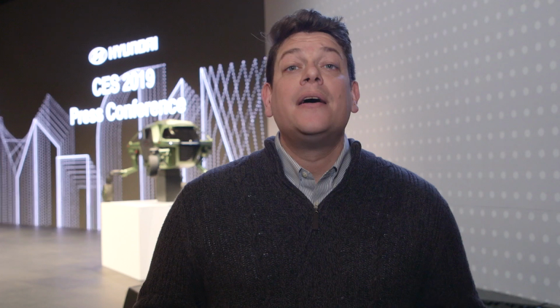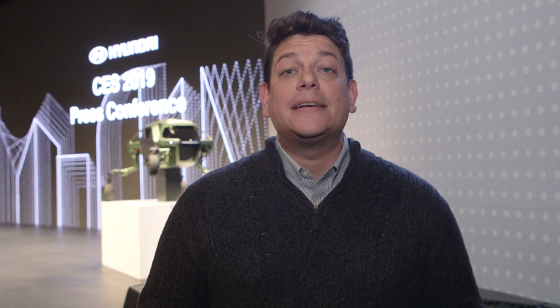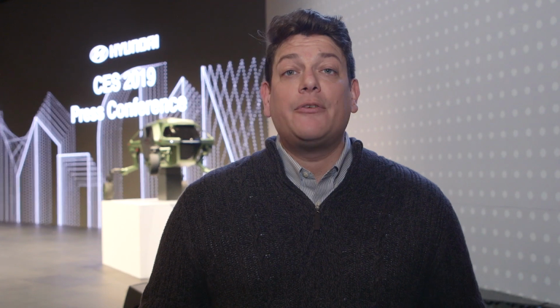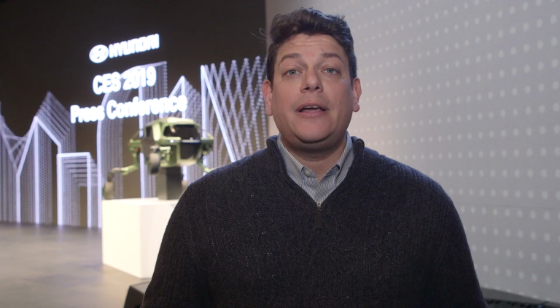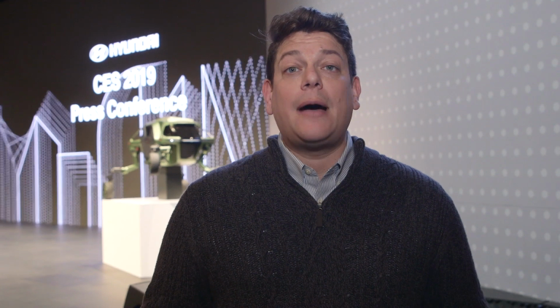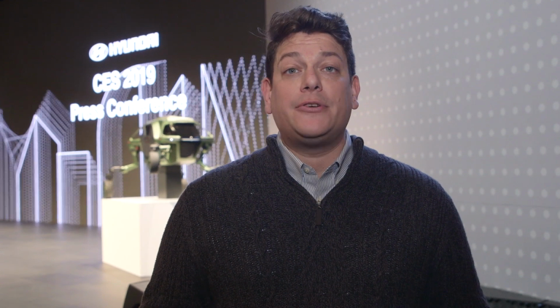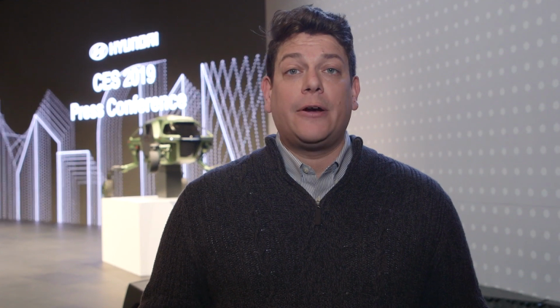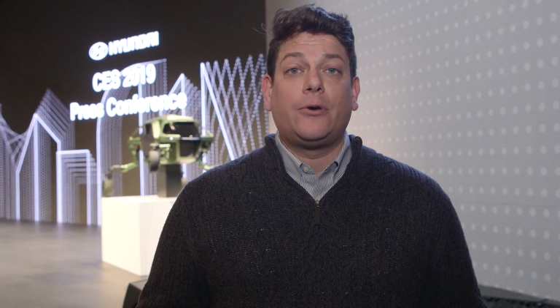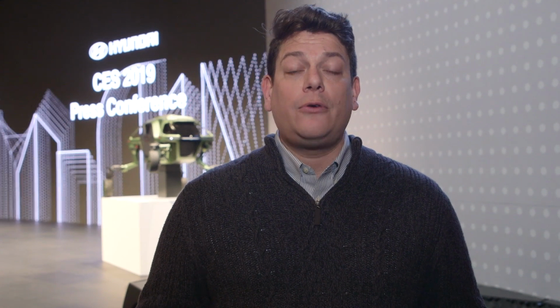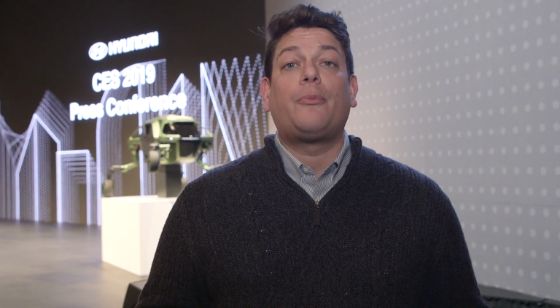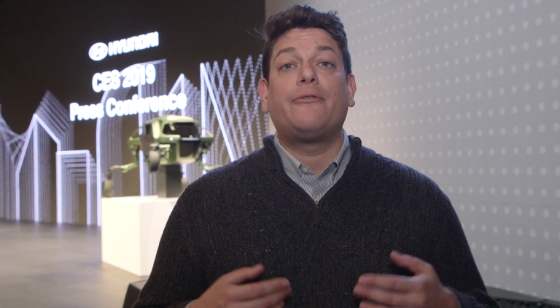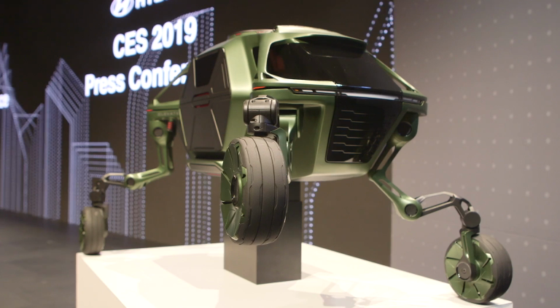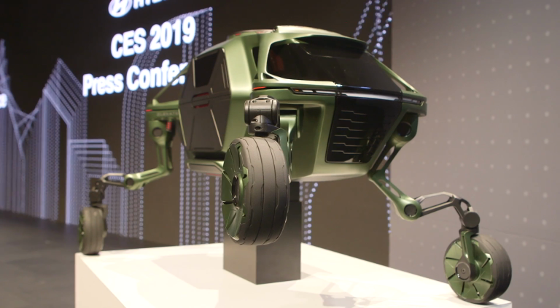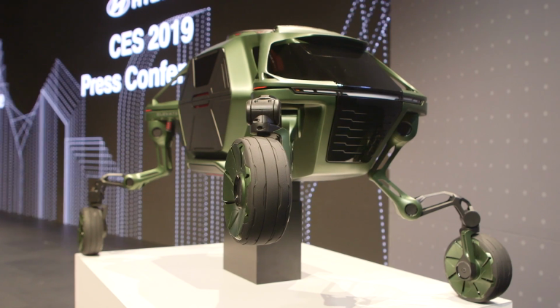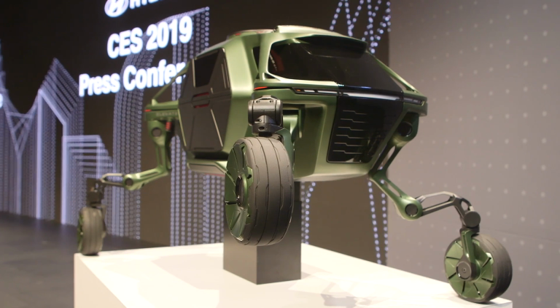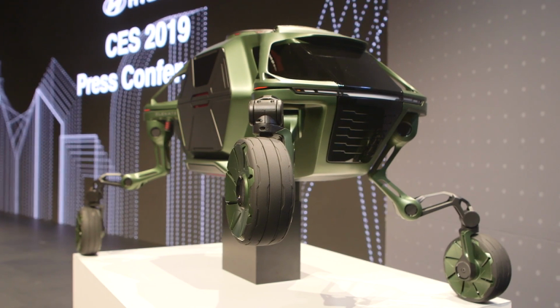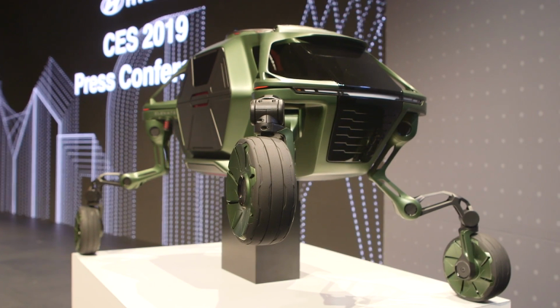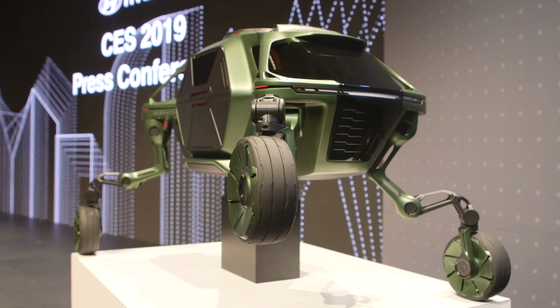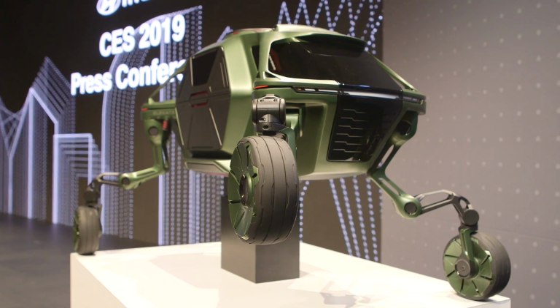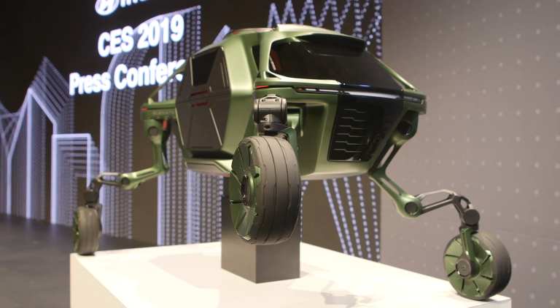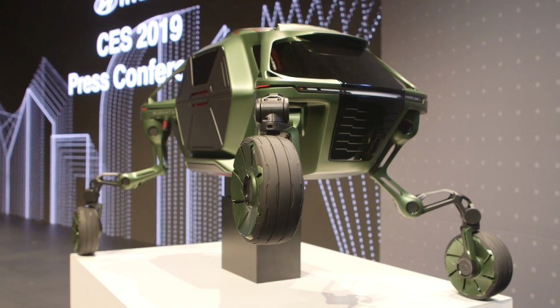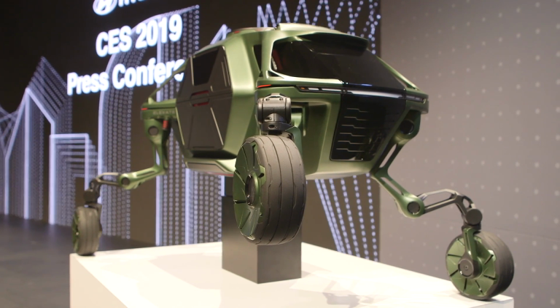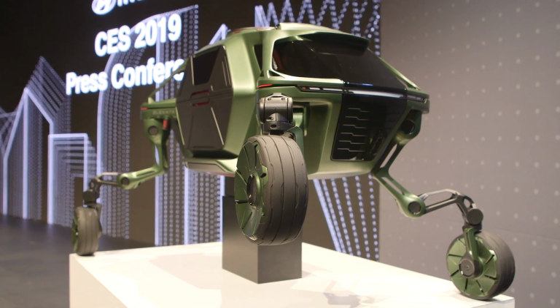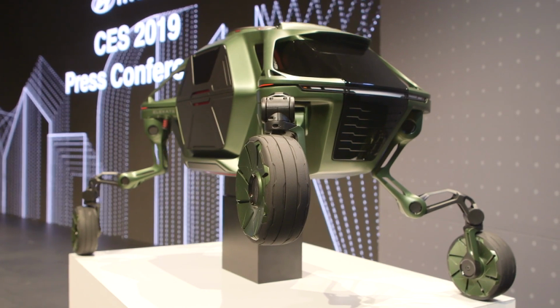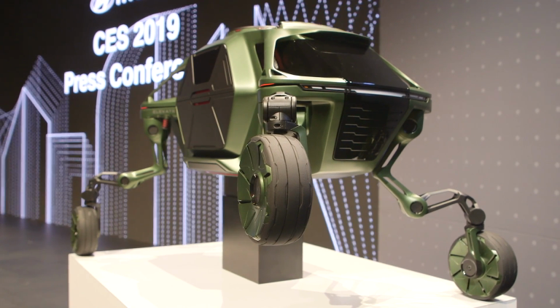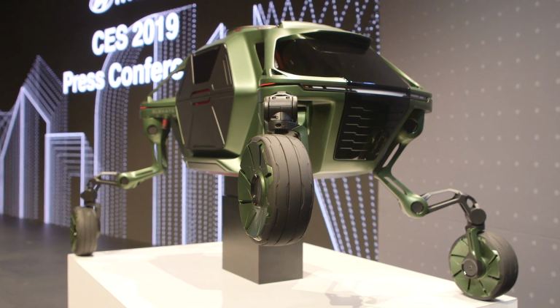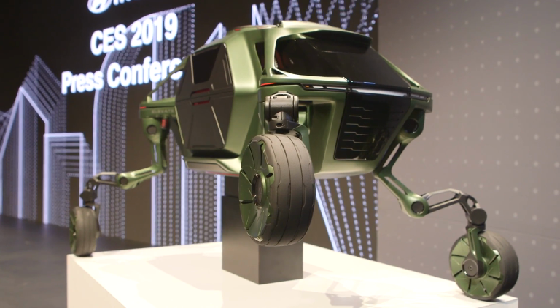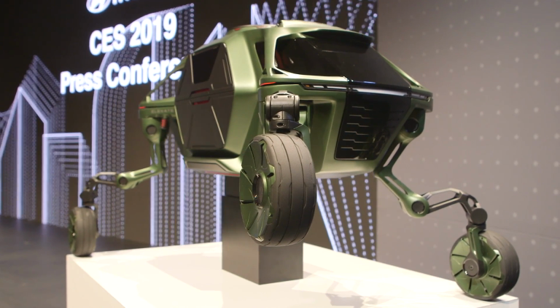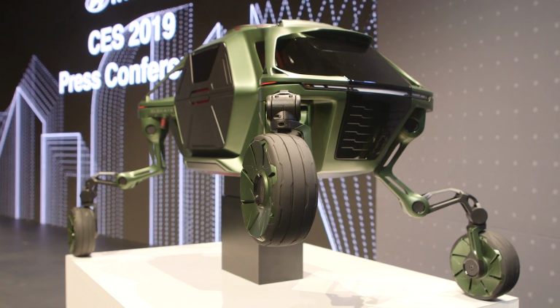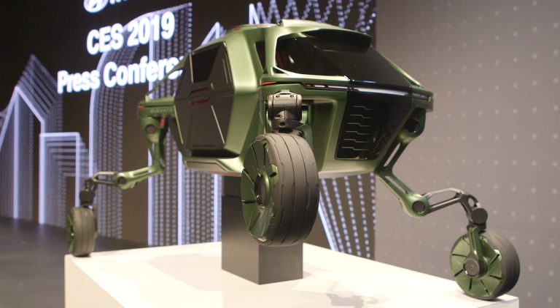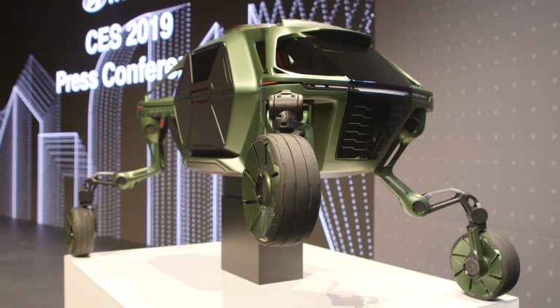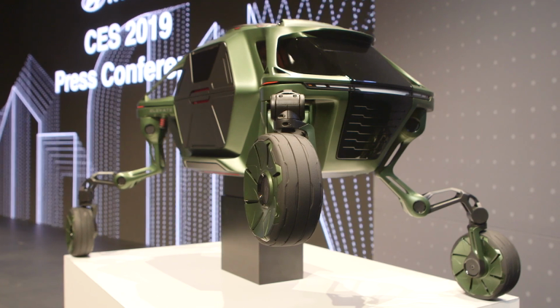Thanks everybody. I'm Andrew Tarantola reporting from the Hyundai Press Event at CES 2019. Be sure to stay tuned — we'll be here all week.